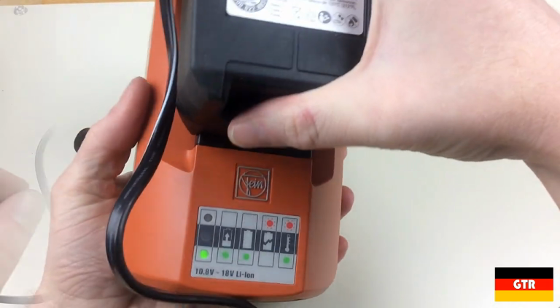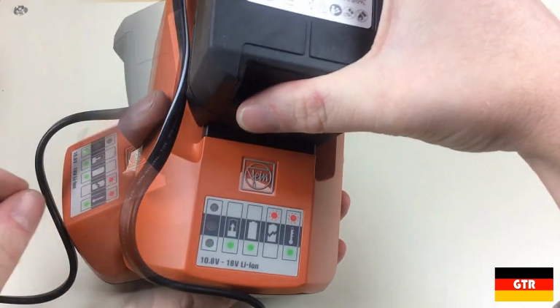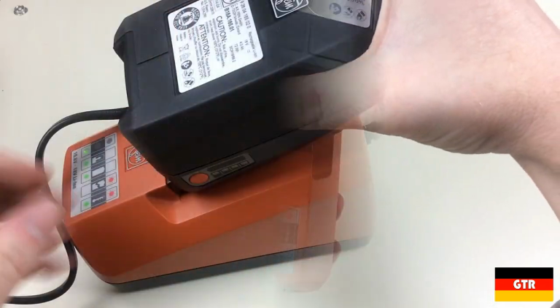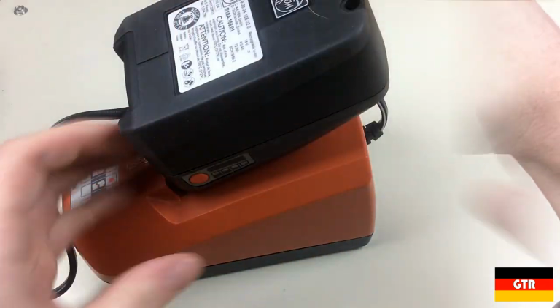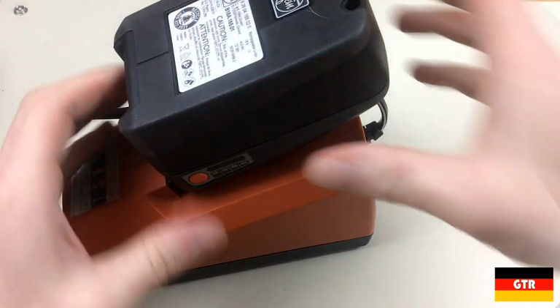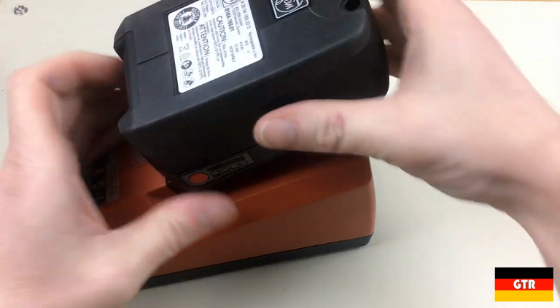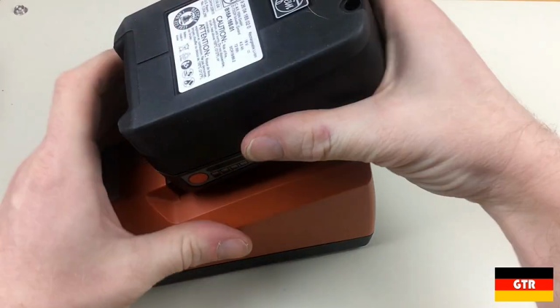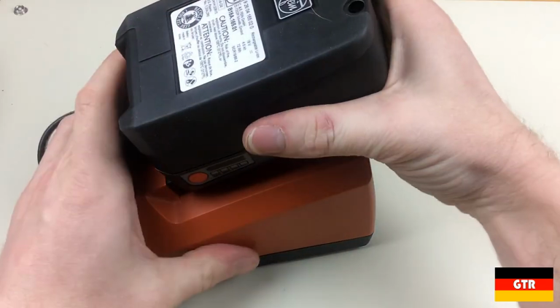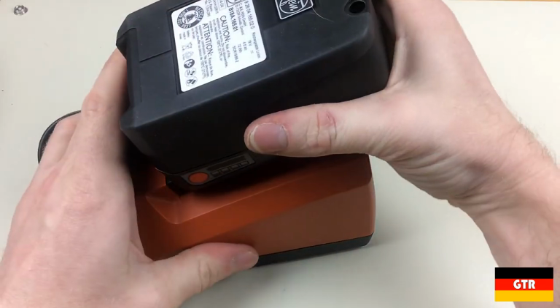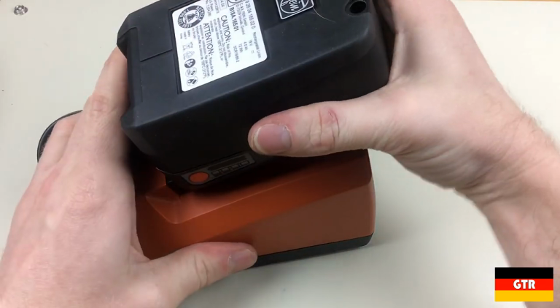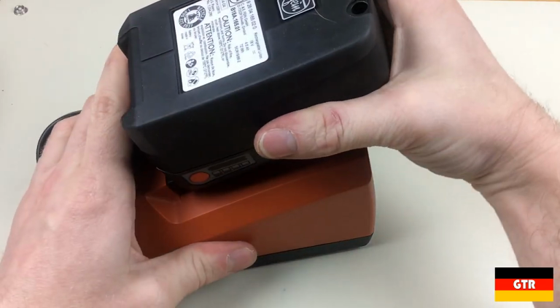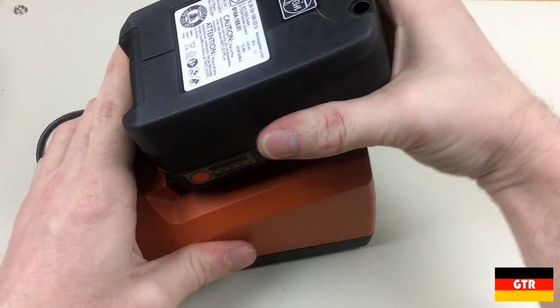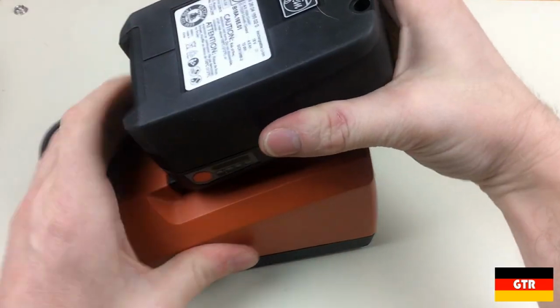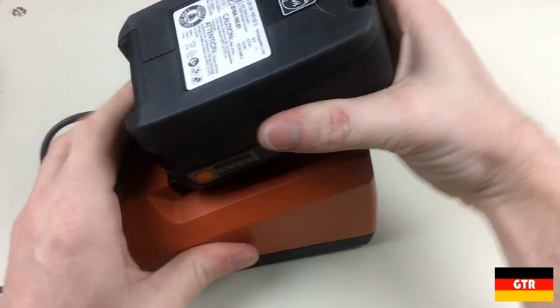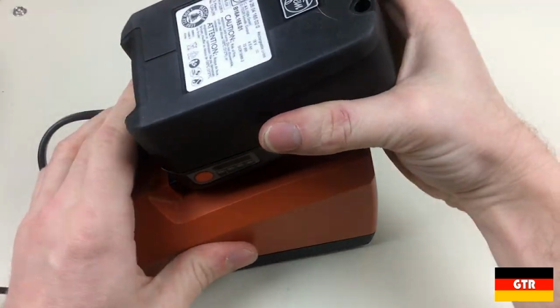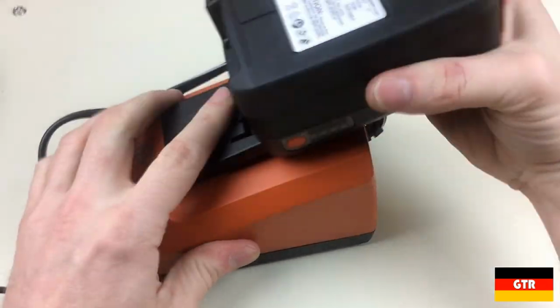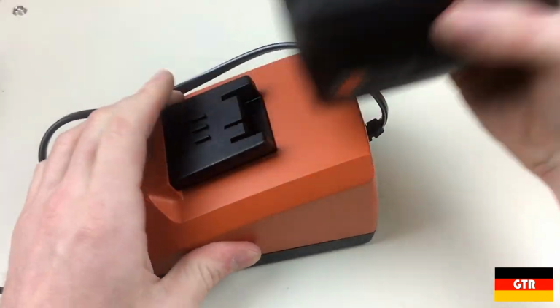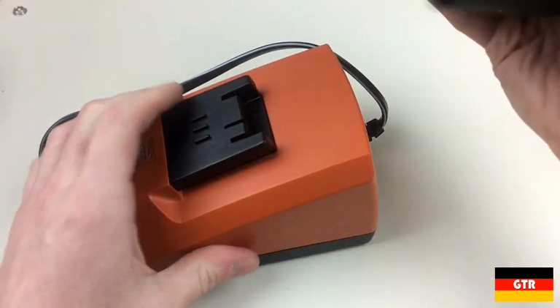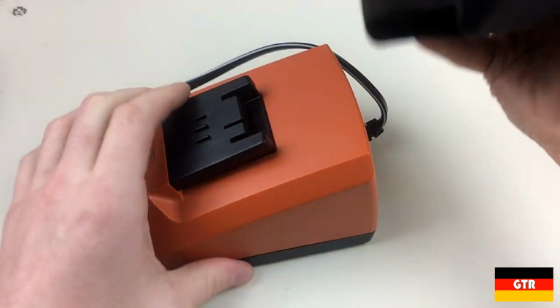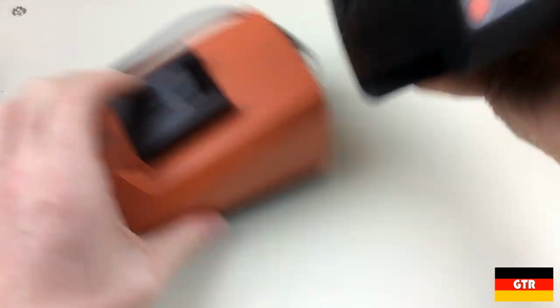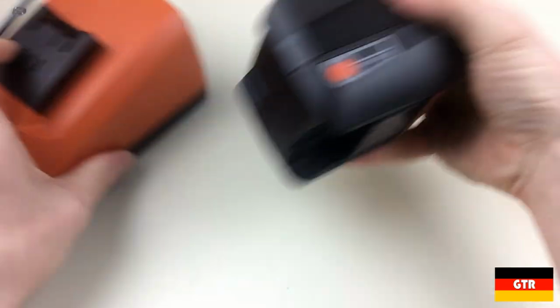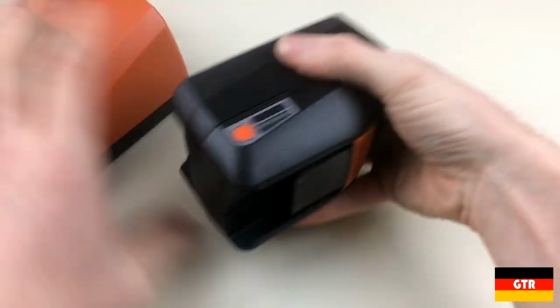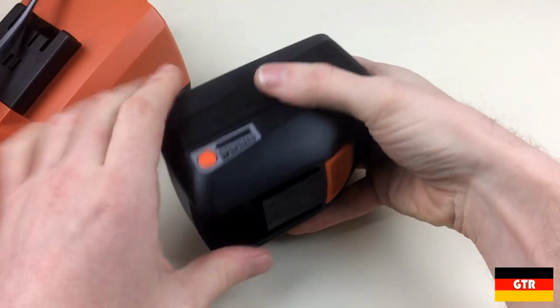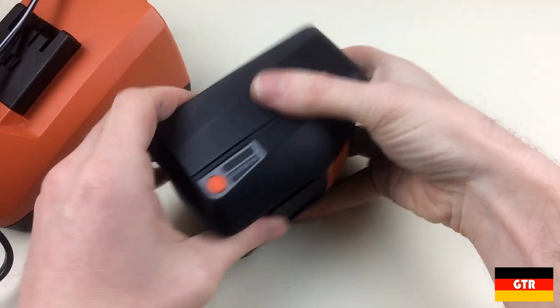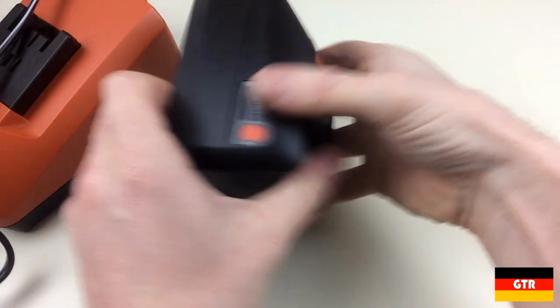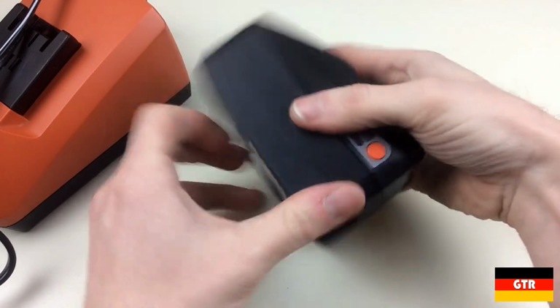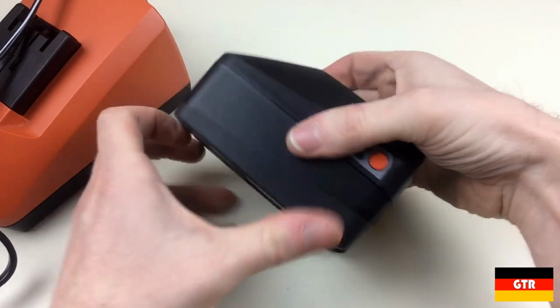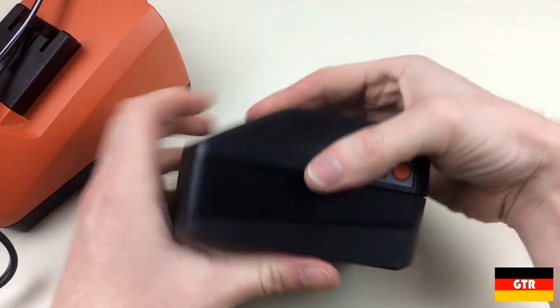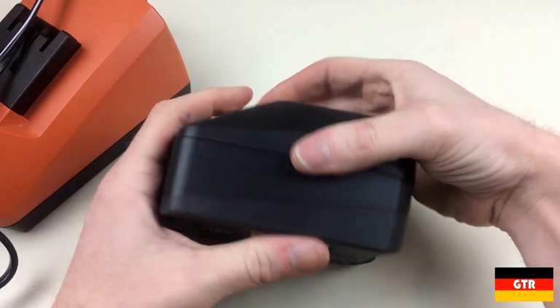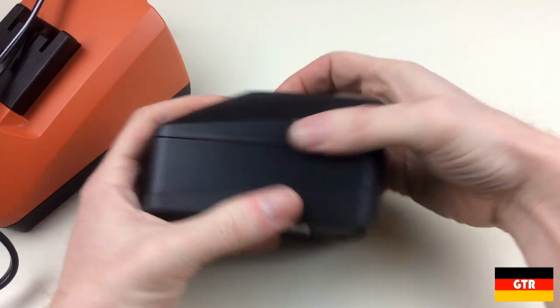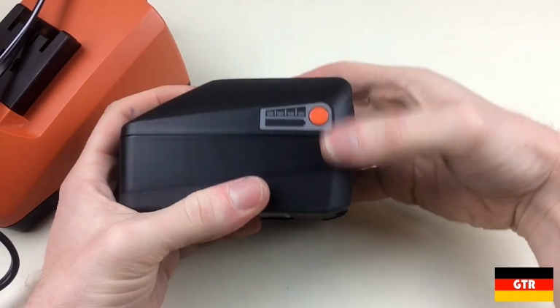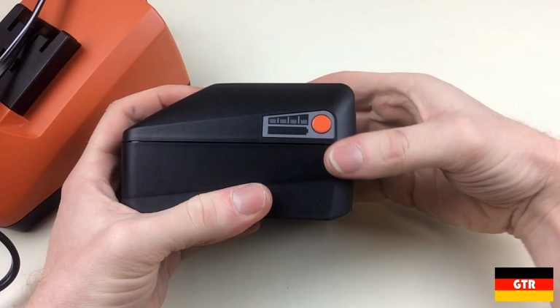The unit does charge the batteries exceptionally fast. It took only around 20 minutes to charge a battery that only had one bar remaining.